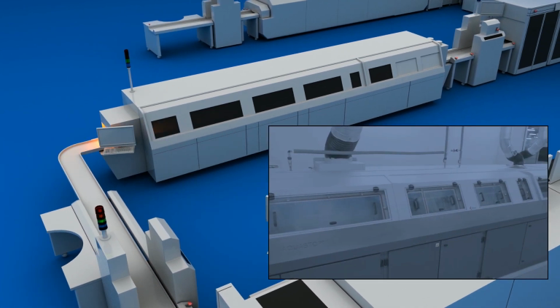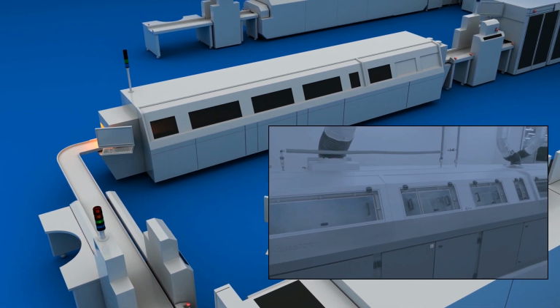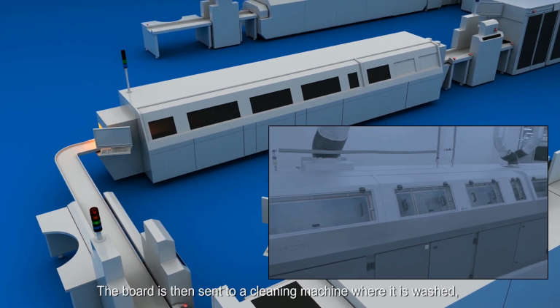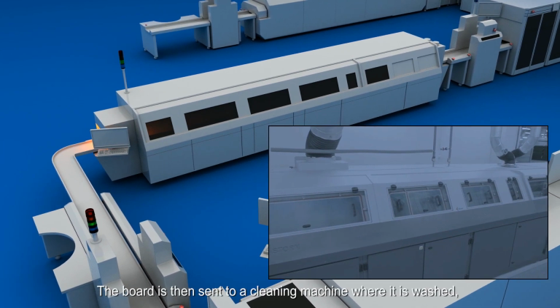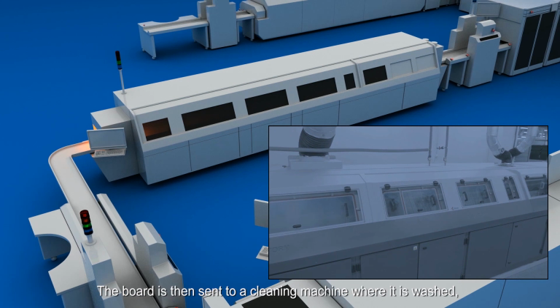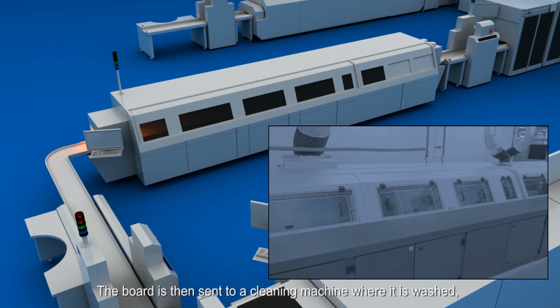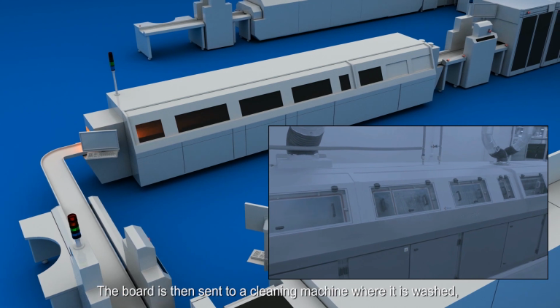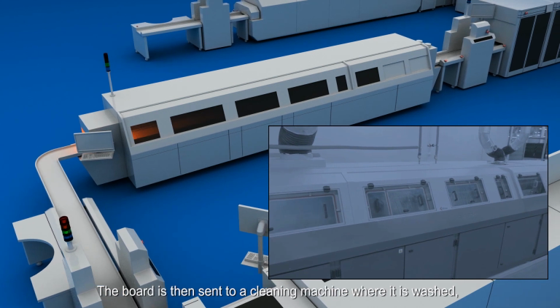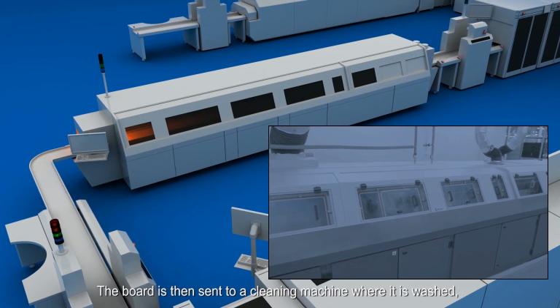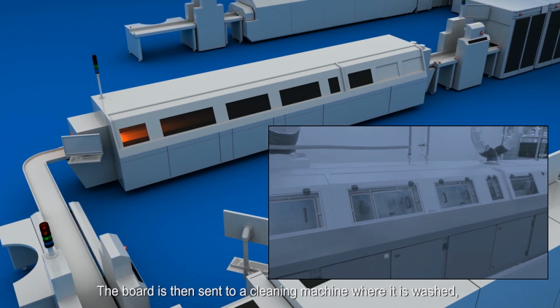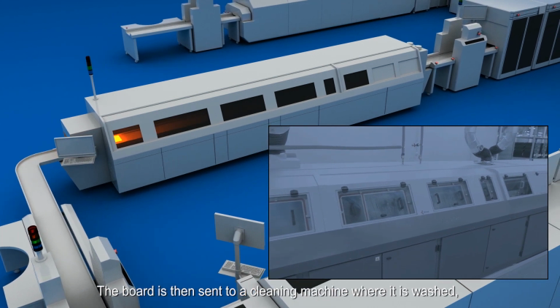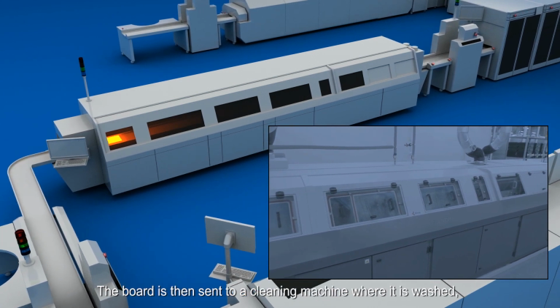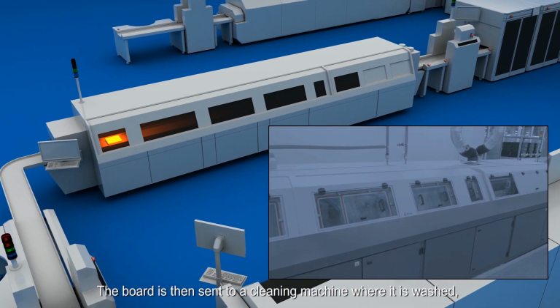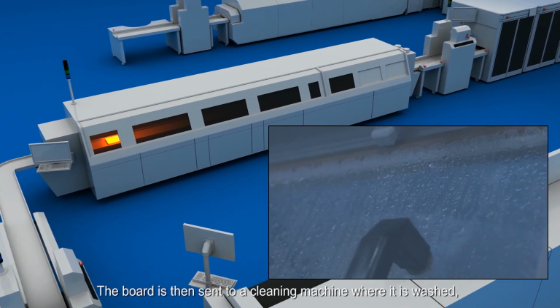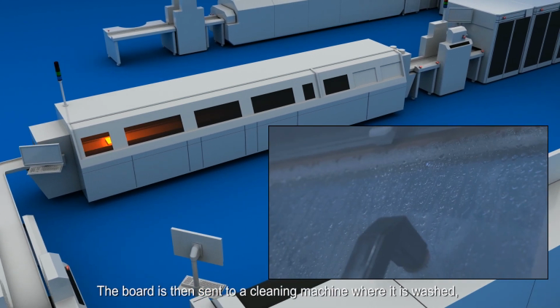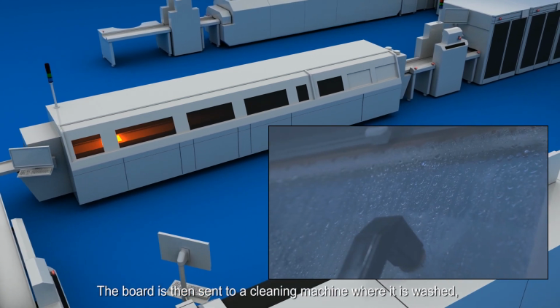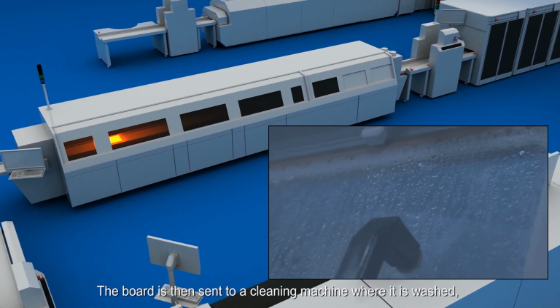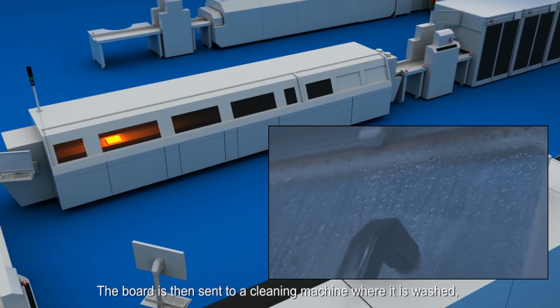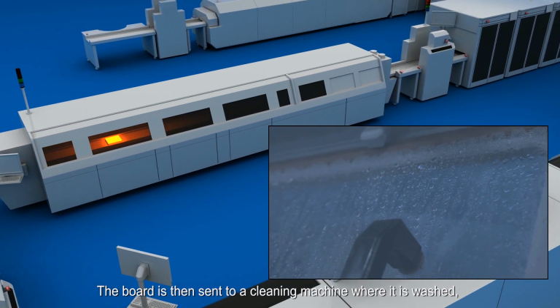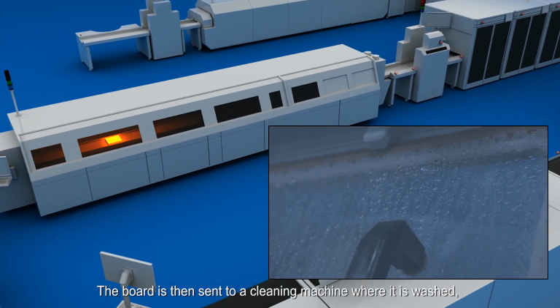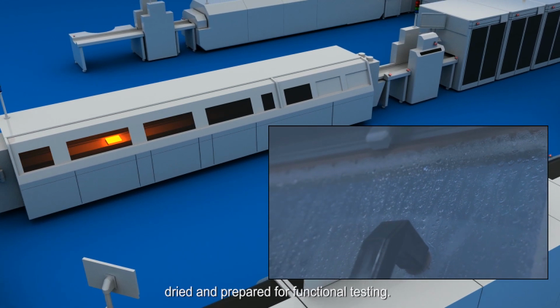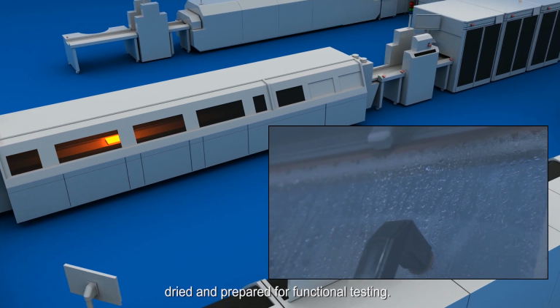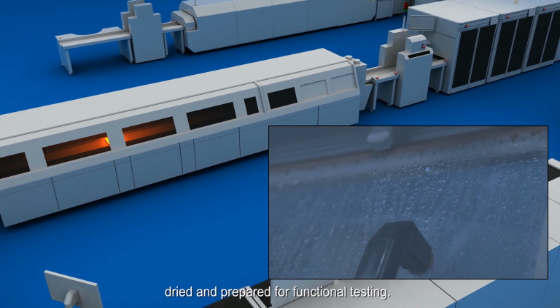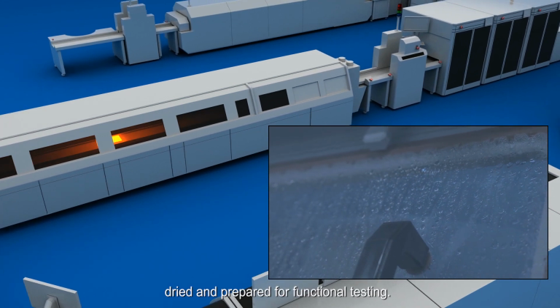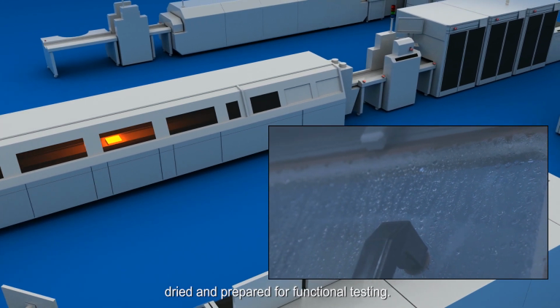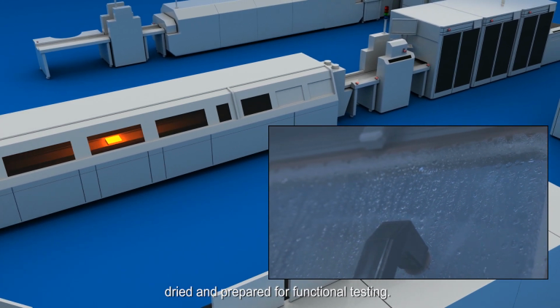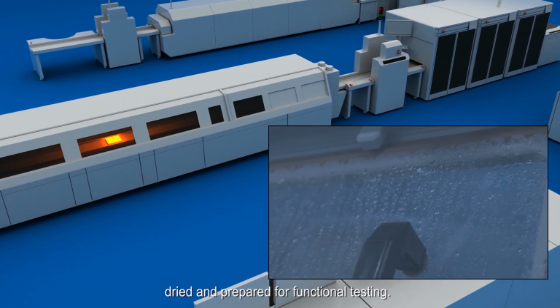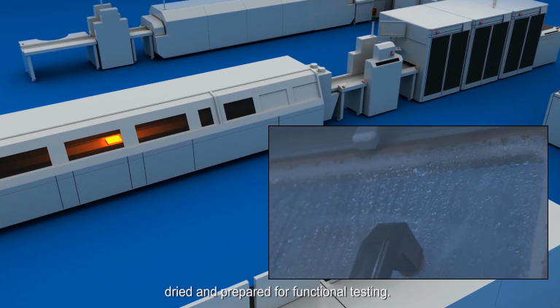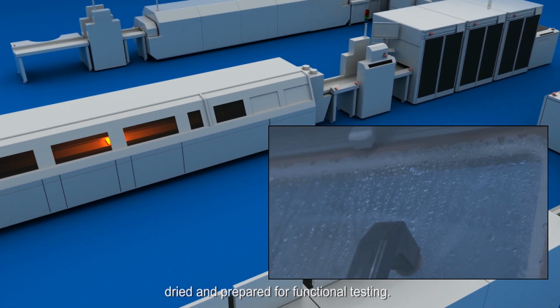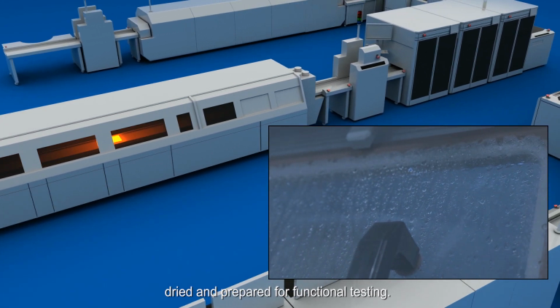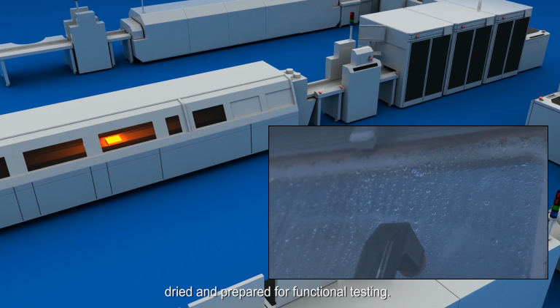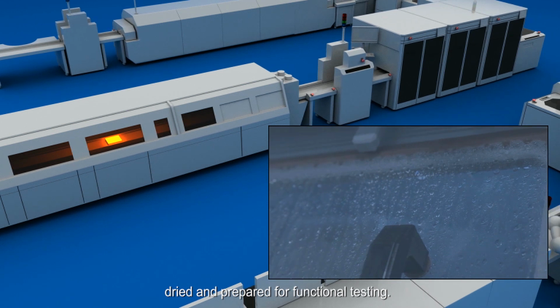The board is then sent to a cleaning machine, where it is washed, dried, and prepared for functional testing.